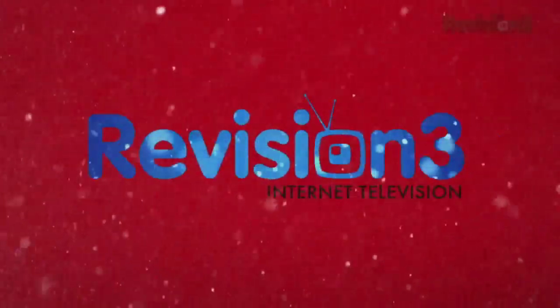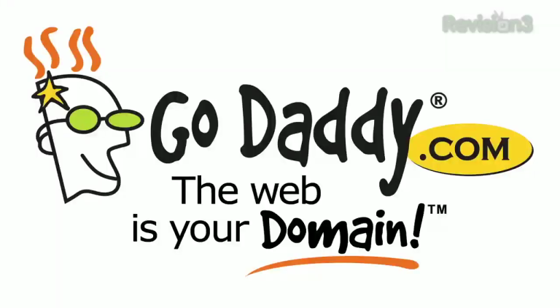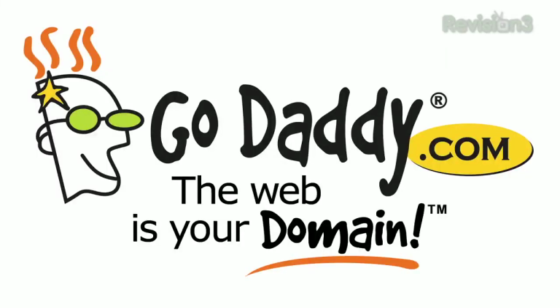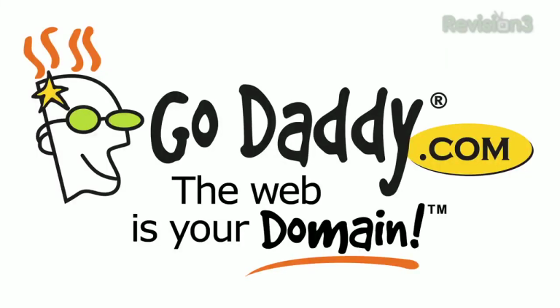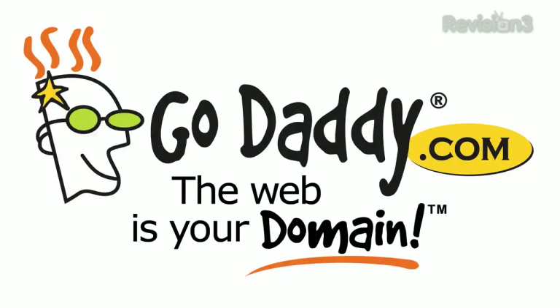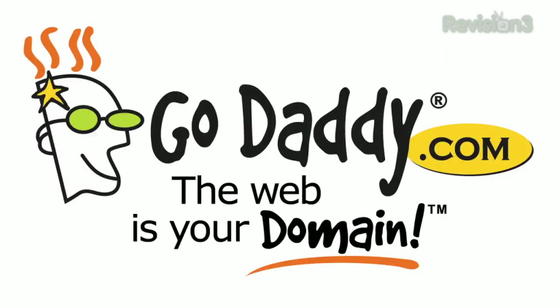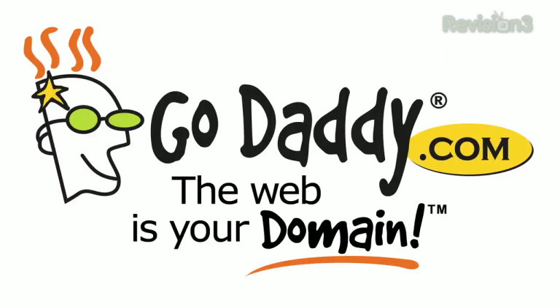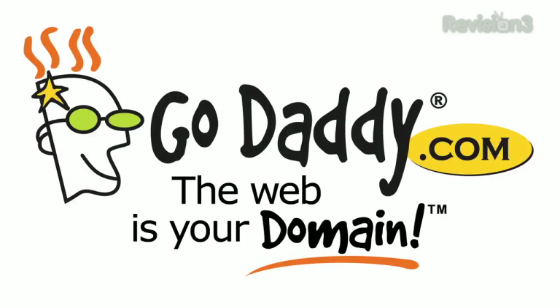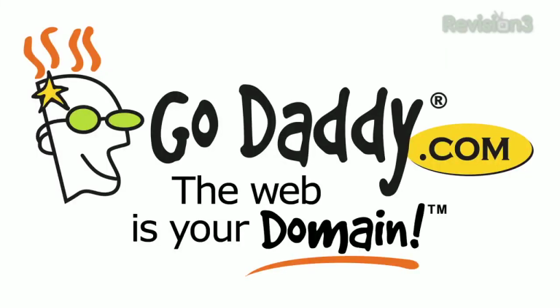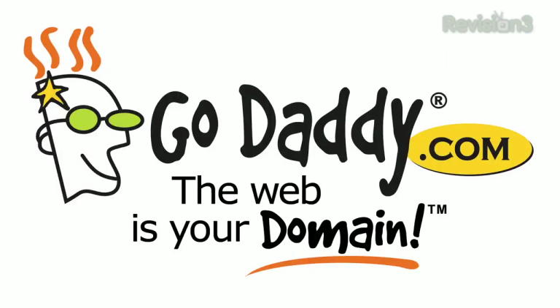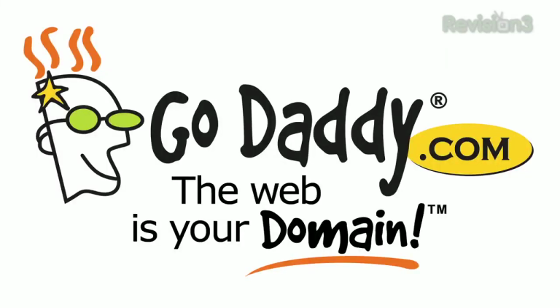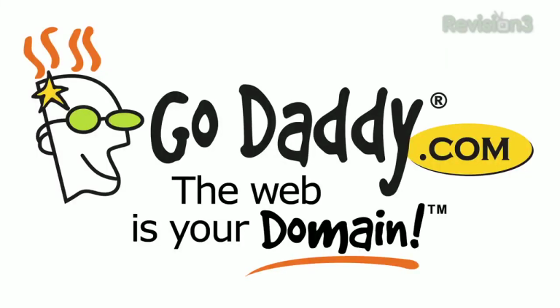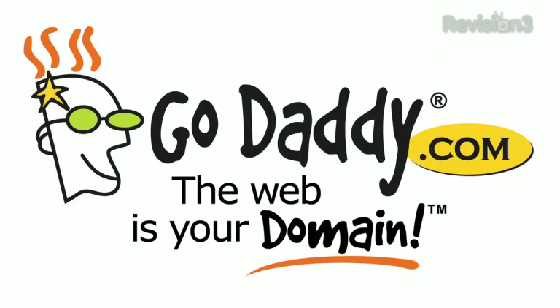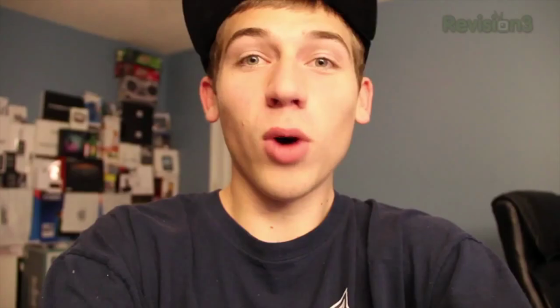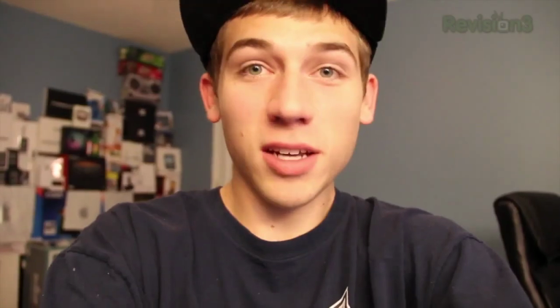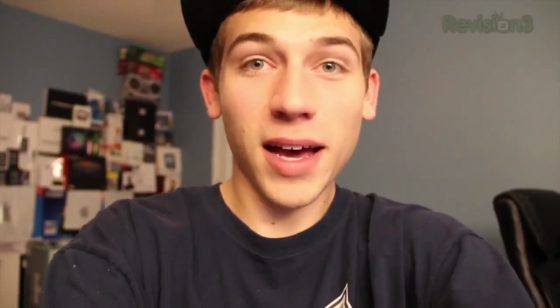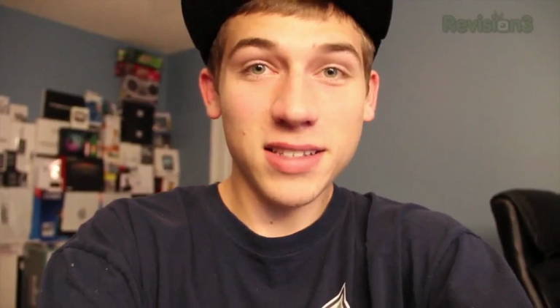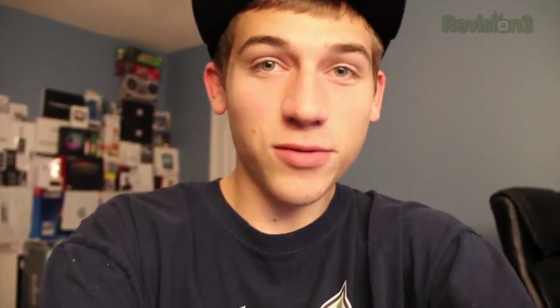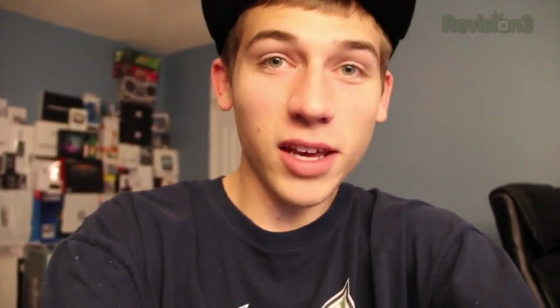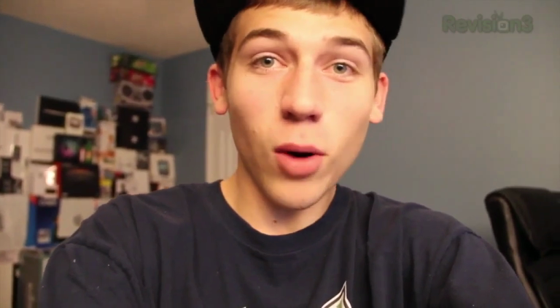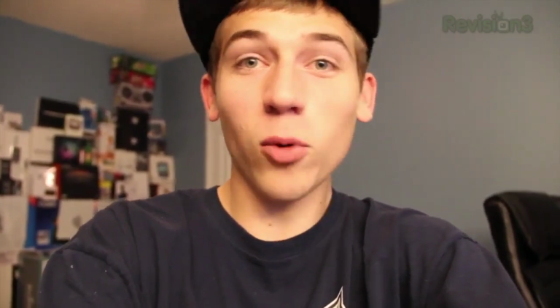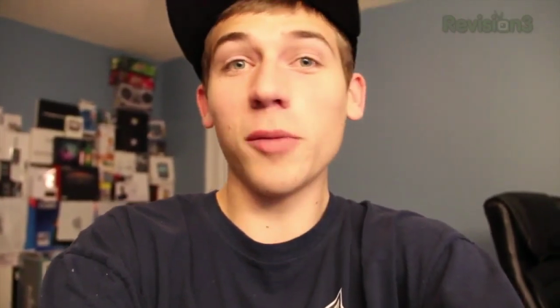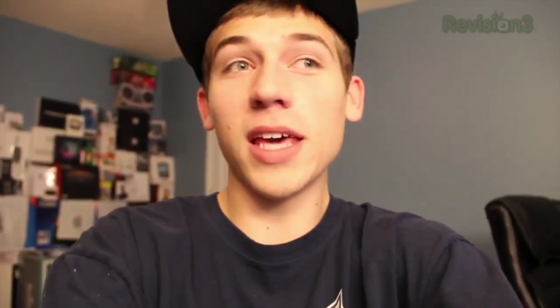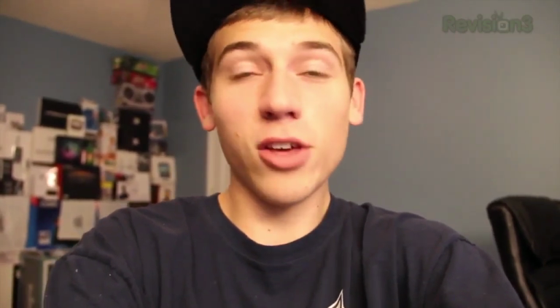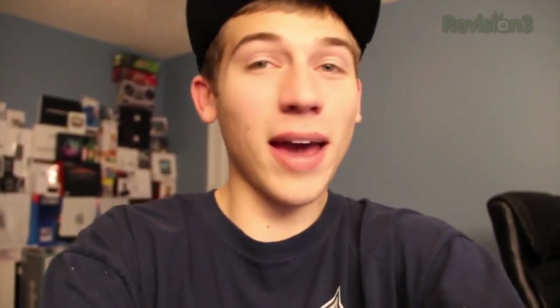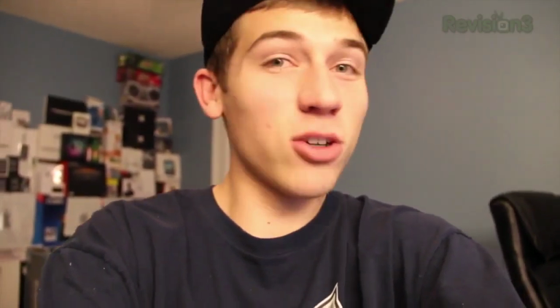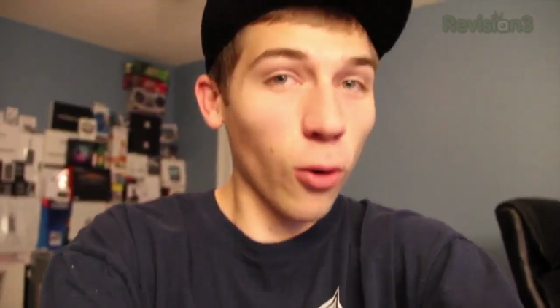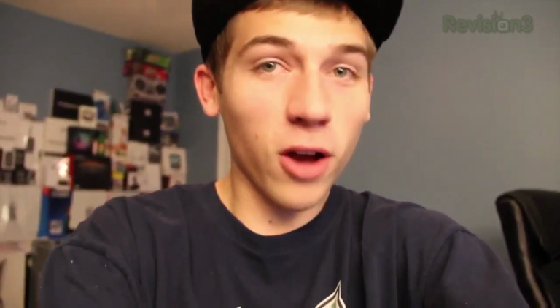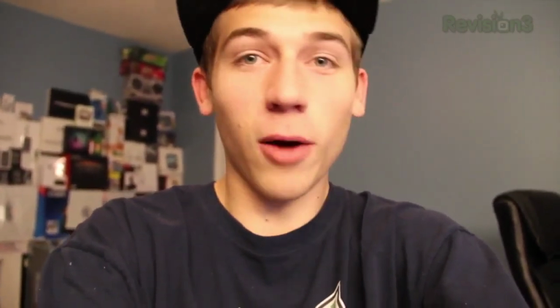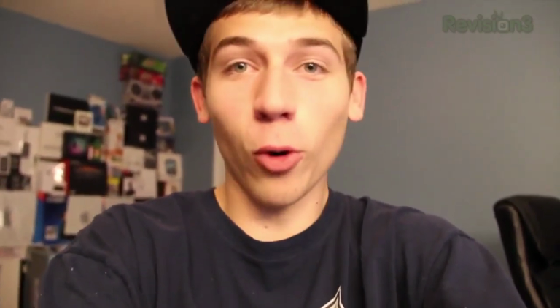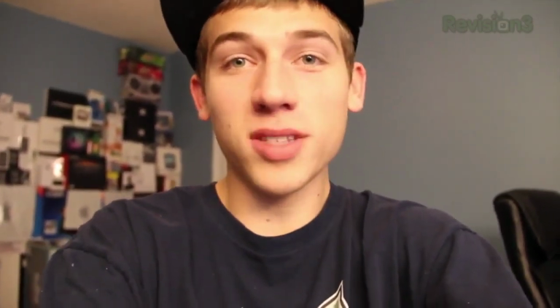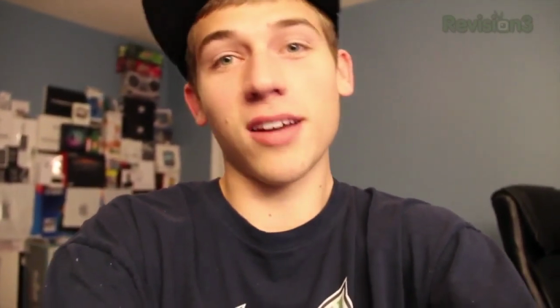This episode of Ty's Eye Help is brought to you by GoDaddy. In this video I'm going to be giving you a tour of my room setup.